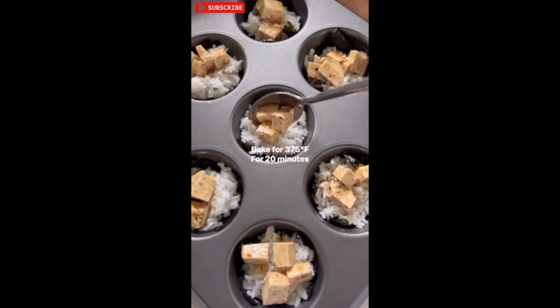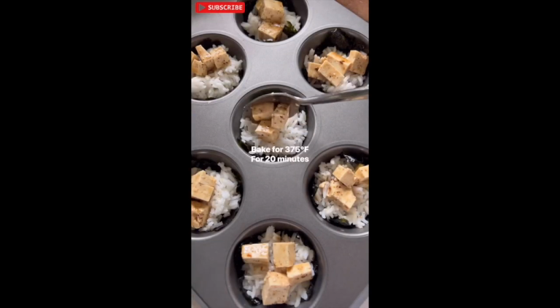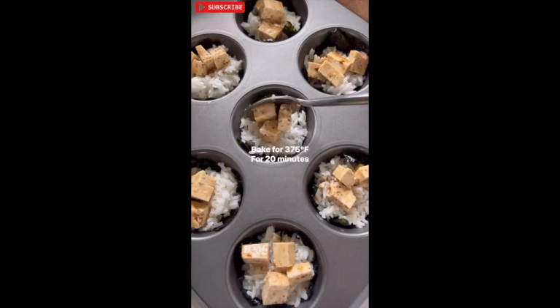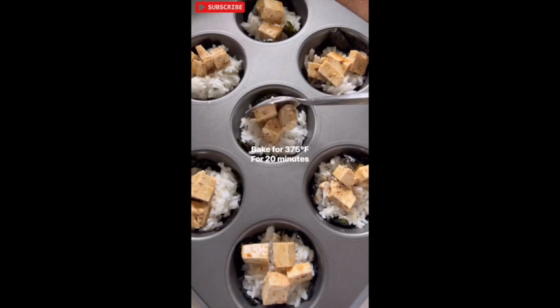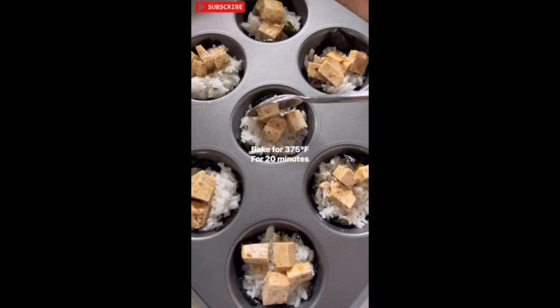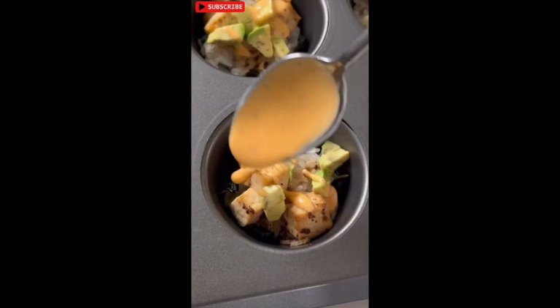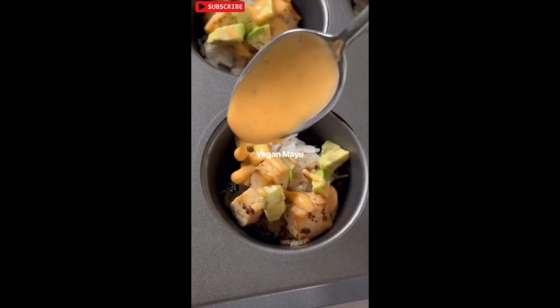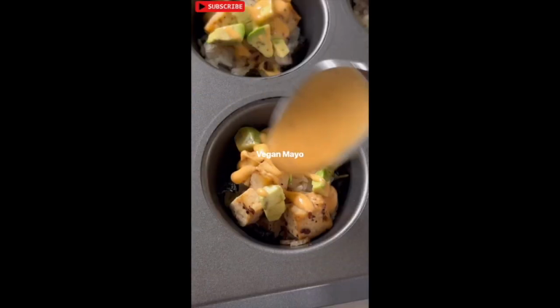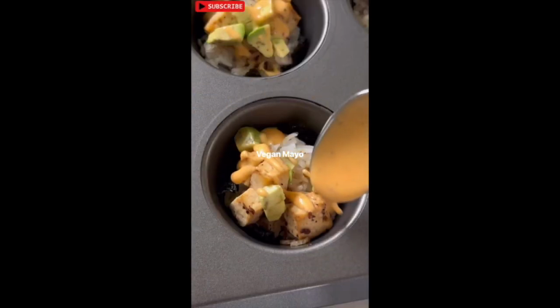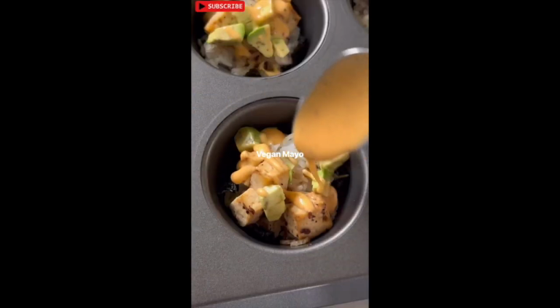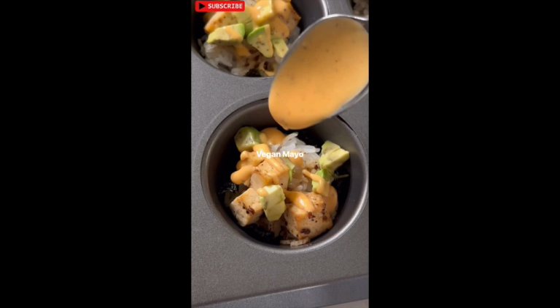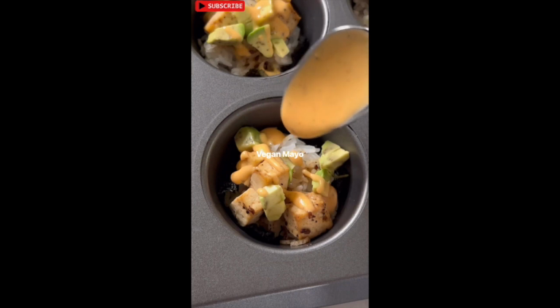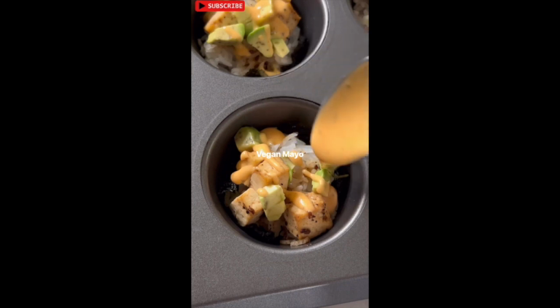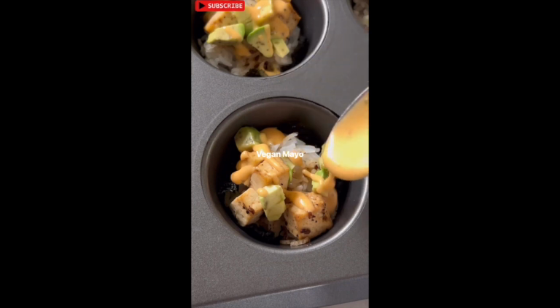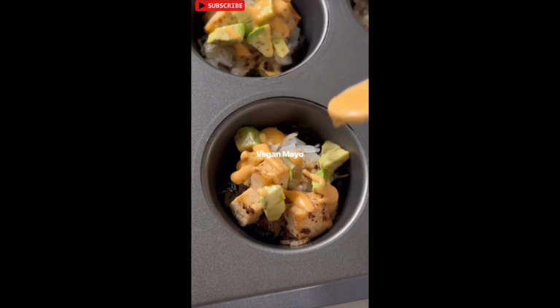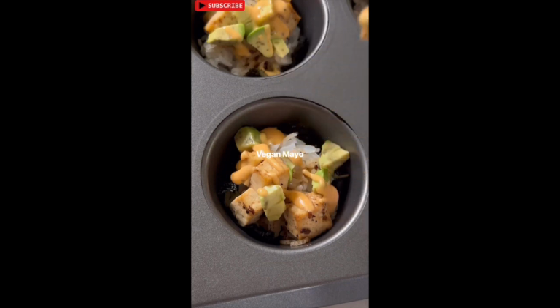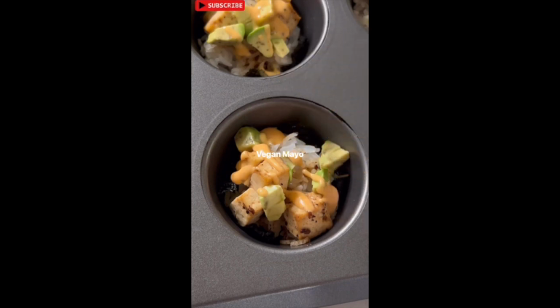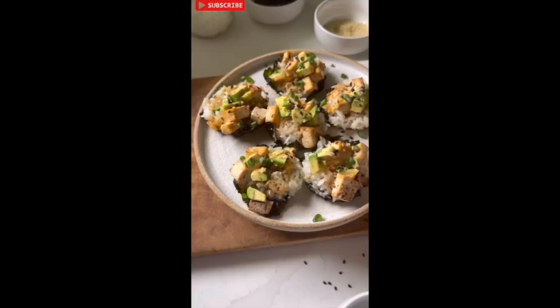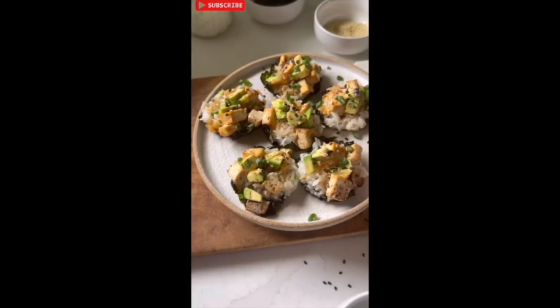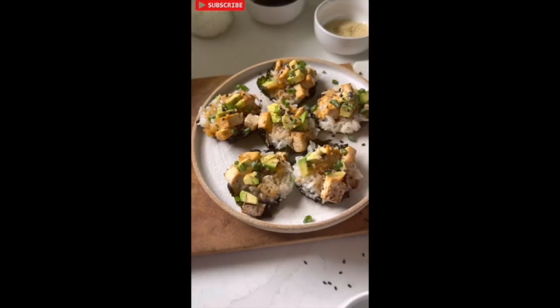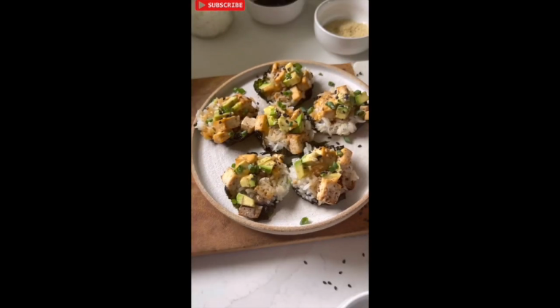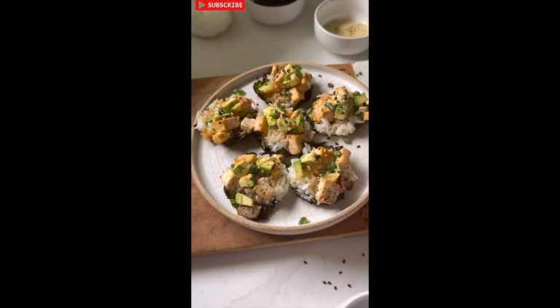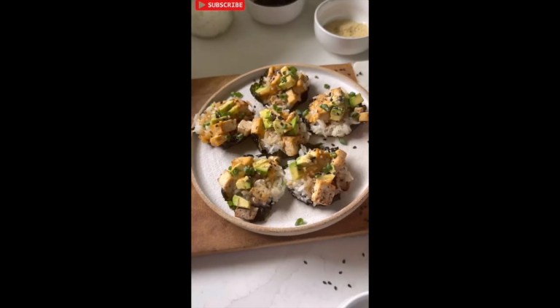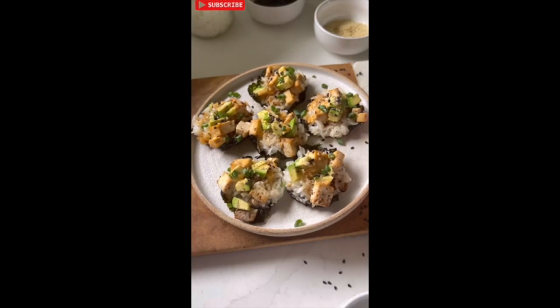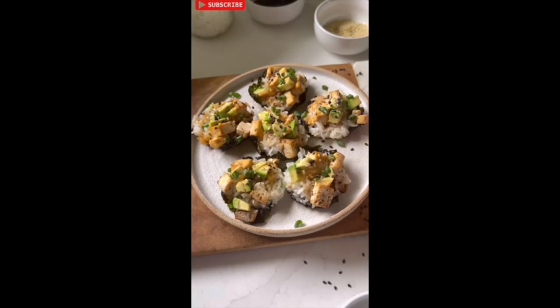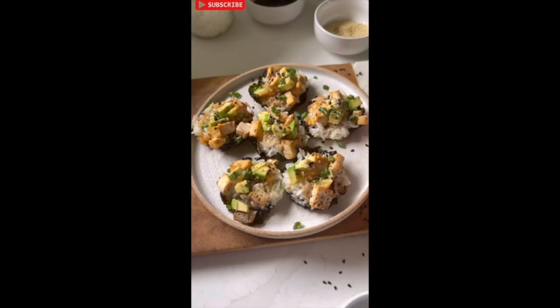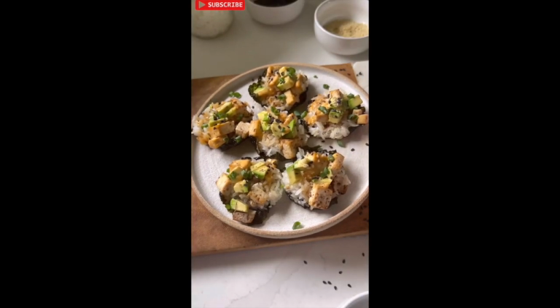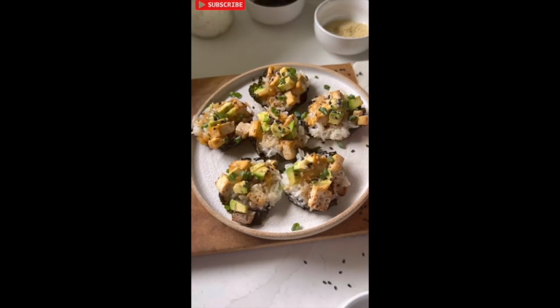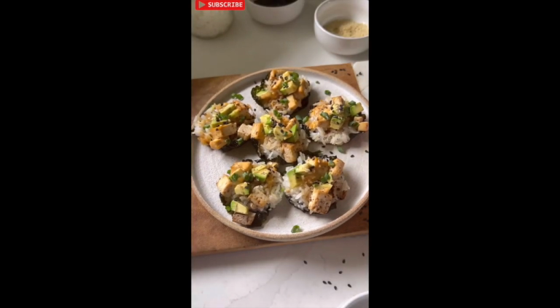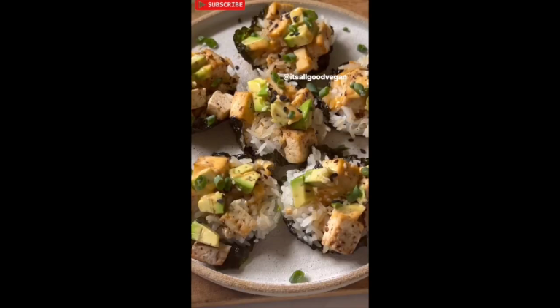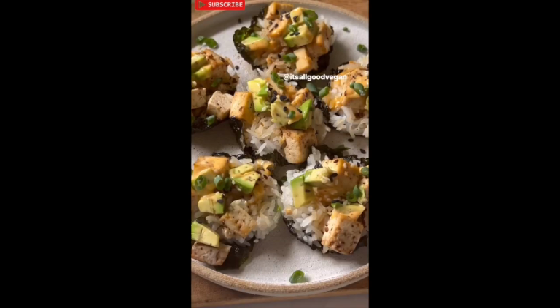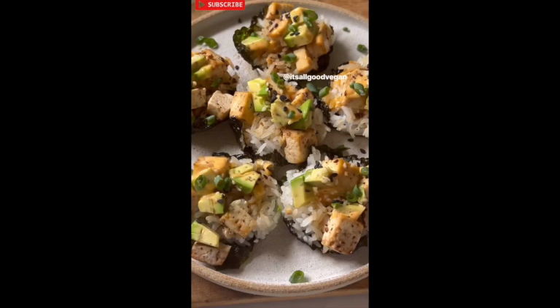Top them with spicy mayo, avocado, sesame seeds, and green onions. Follow for more tasty recipes!